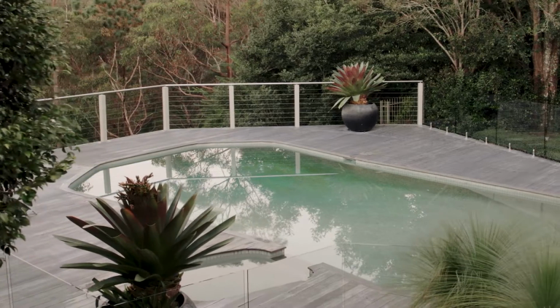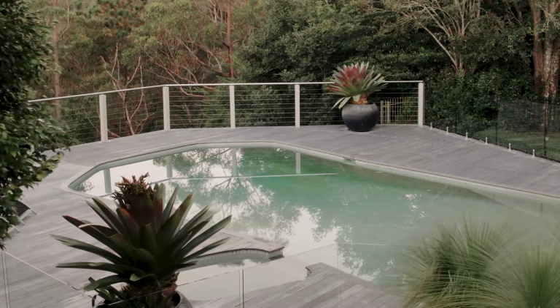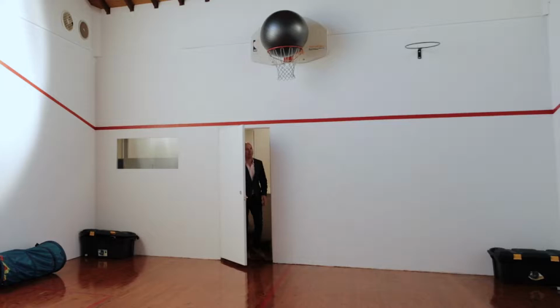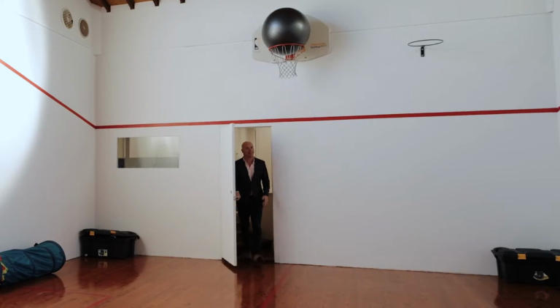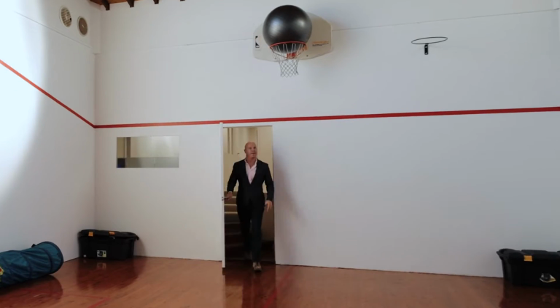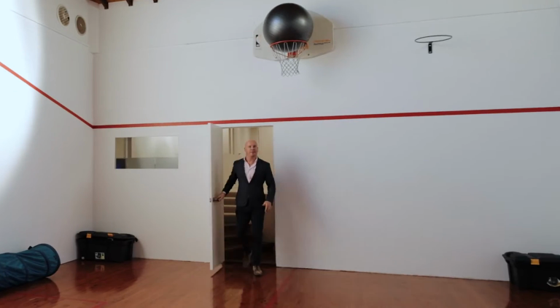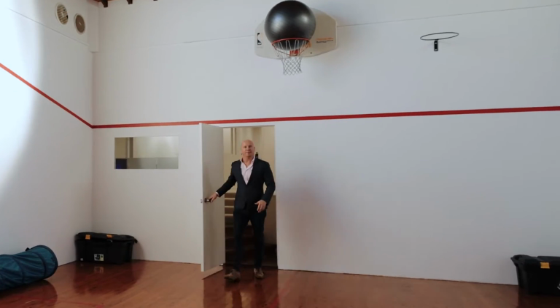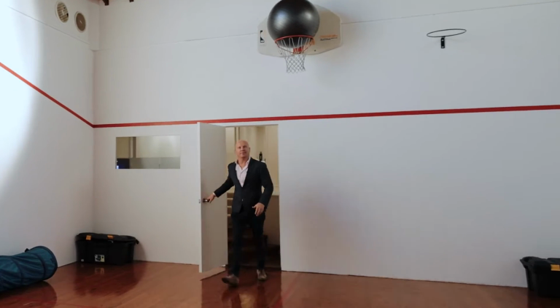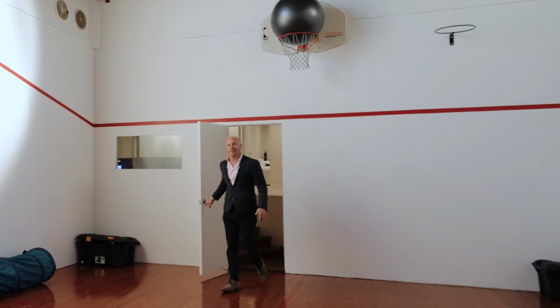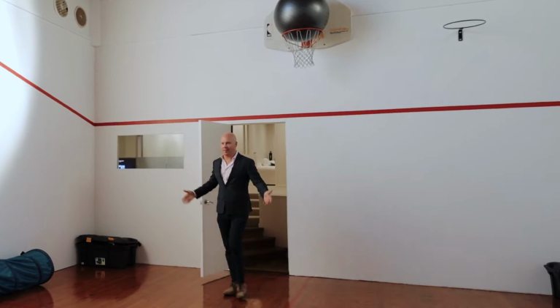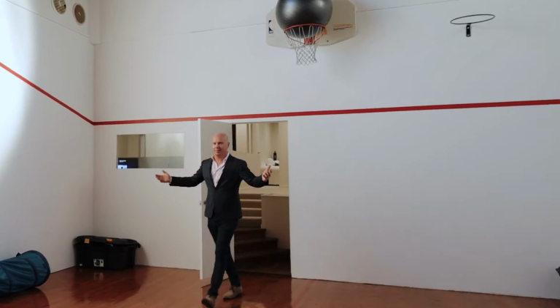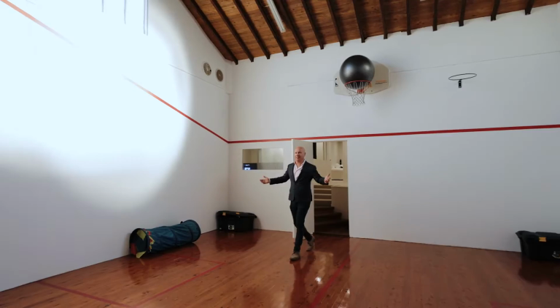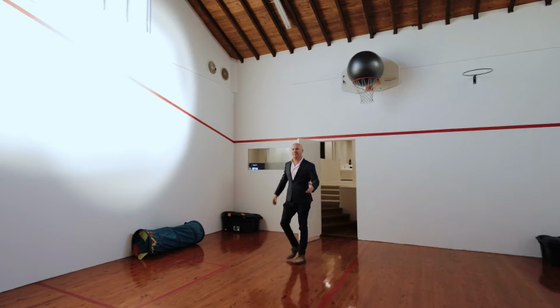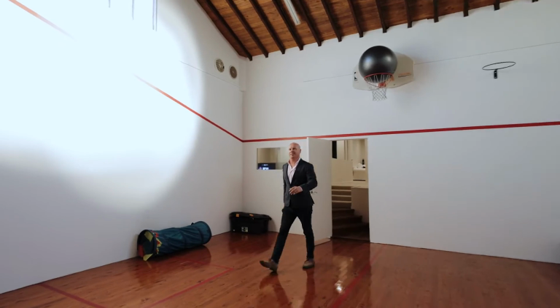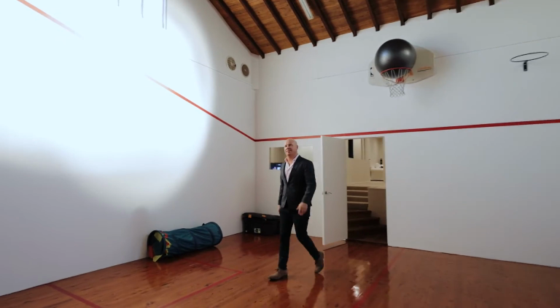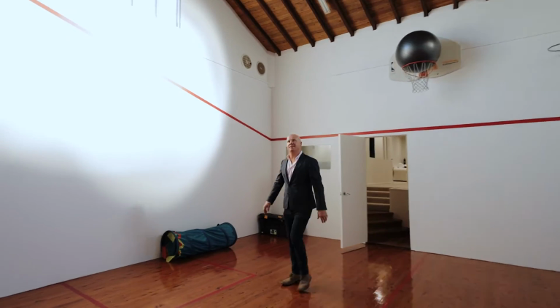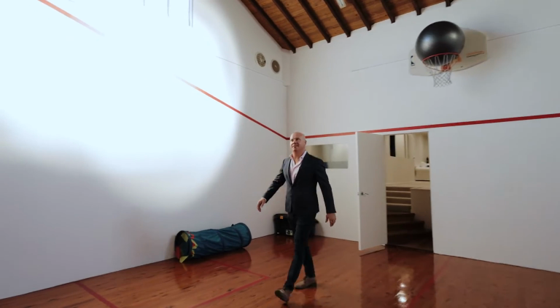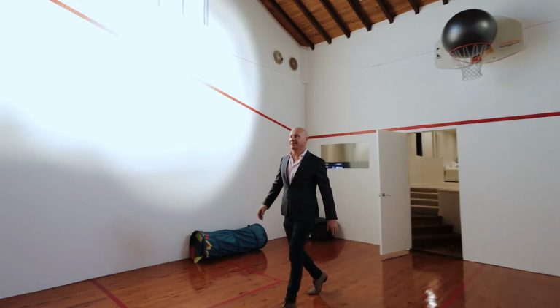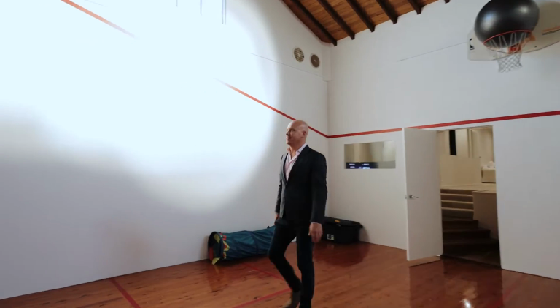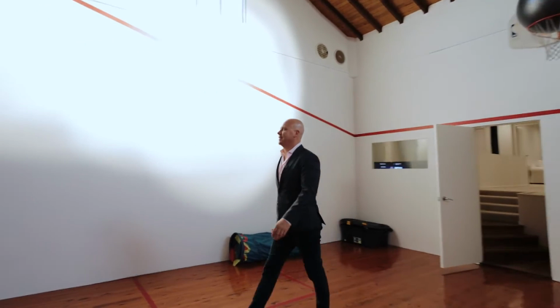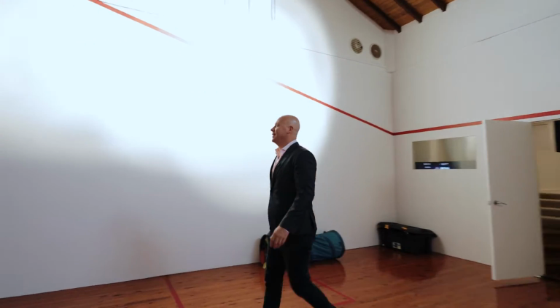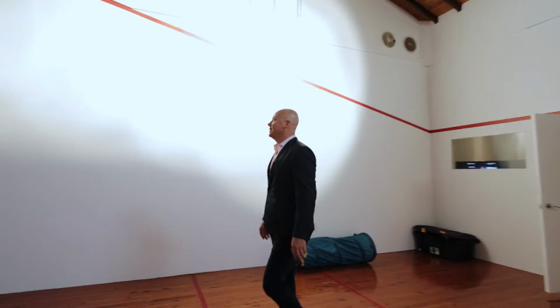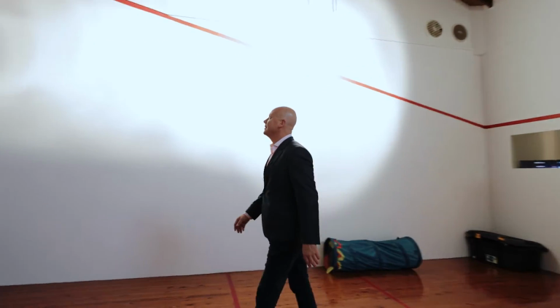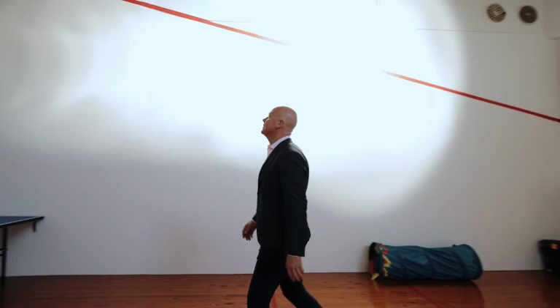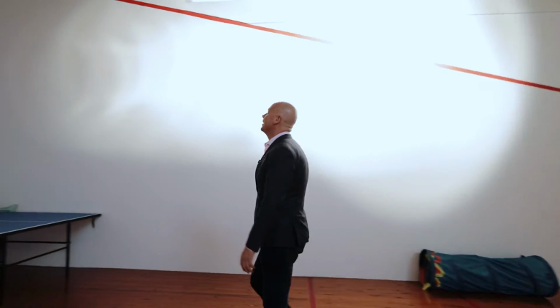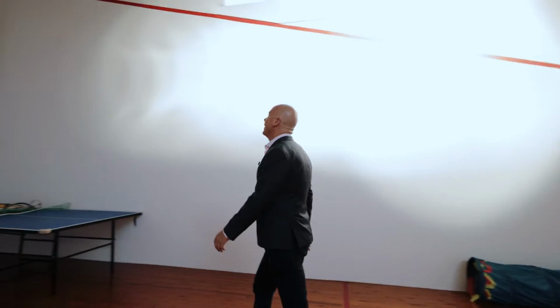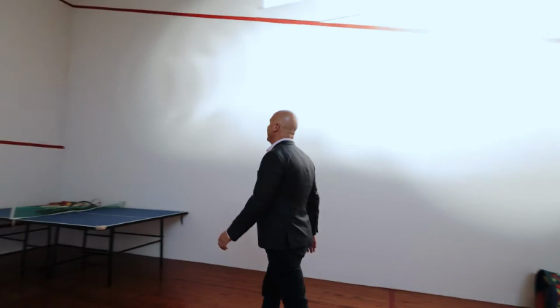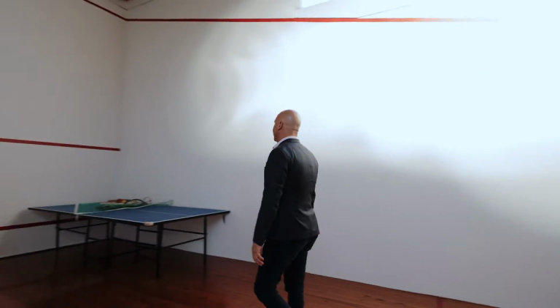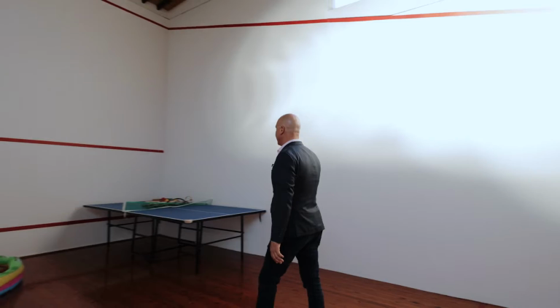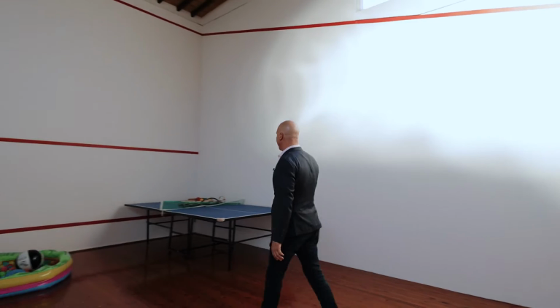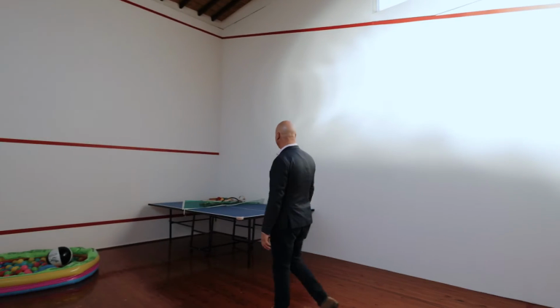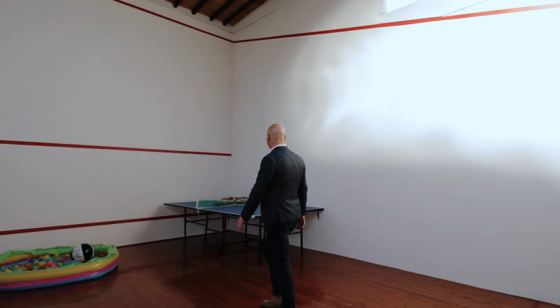The home also features a full-size squash court, which can also be used as a games room for the kids to play.